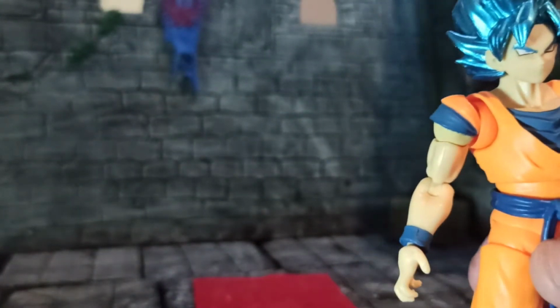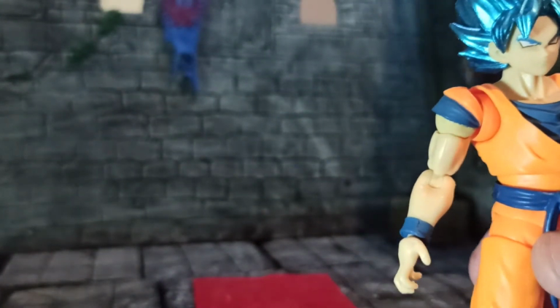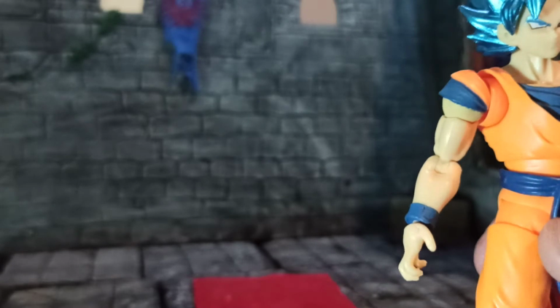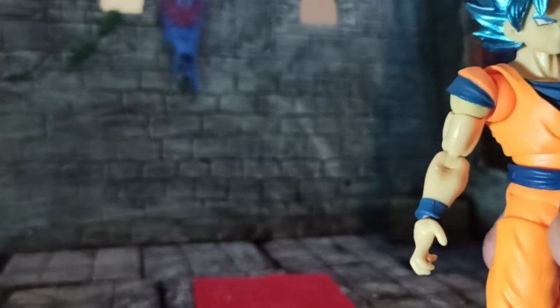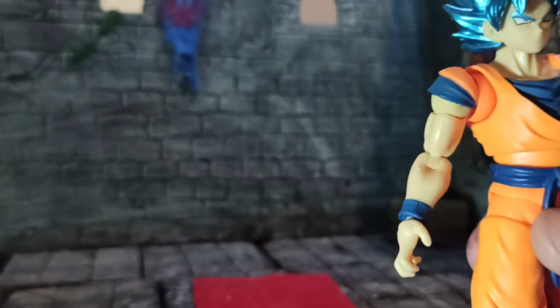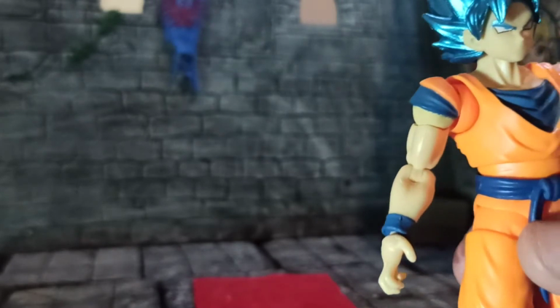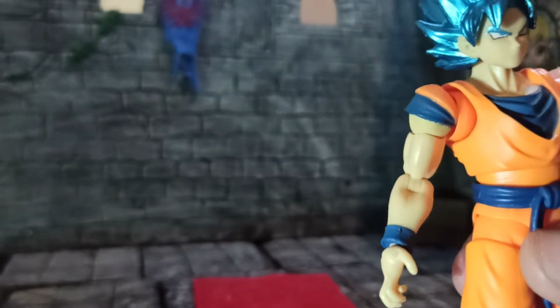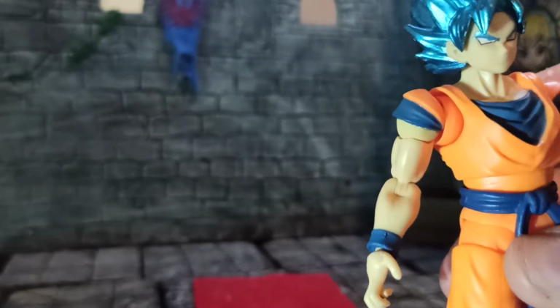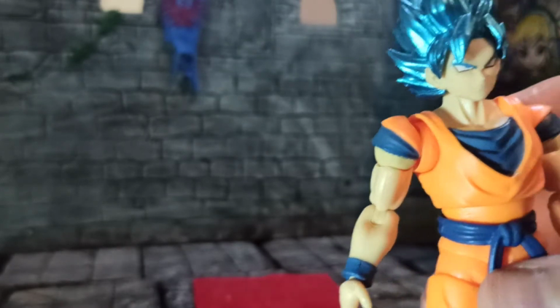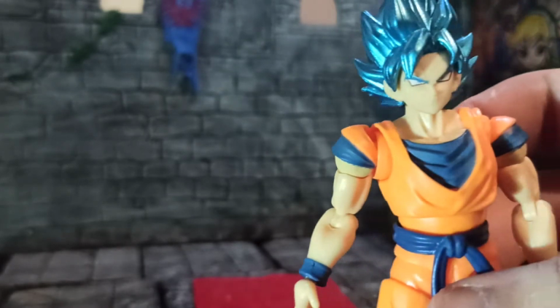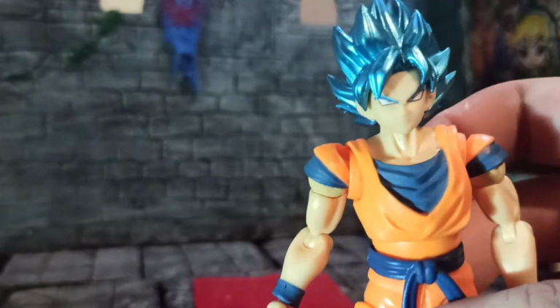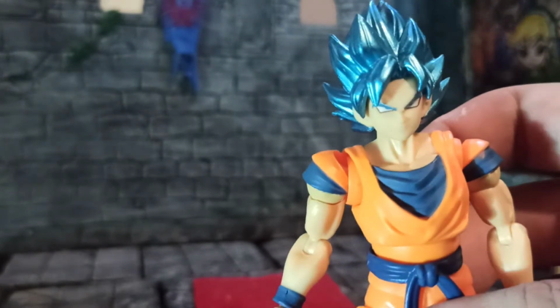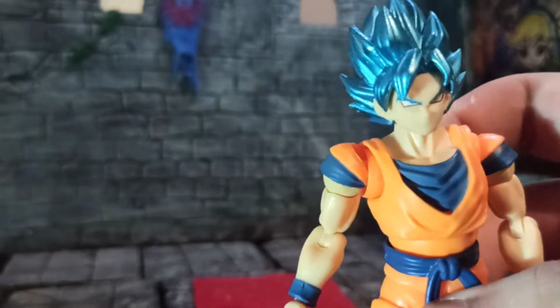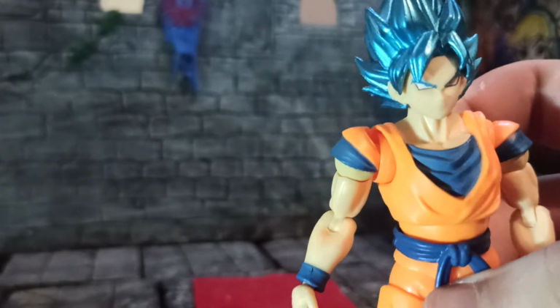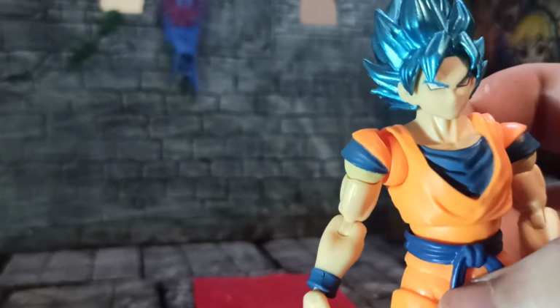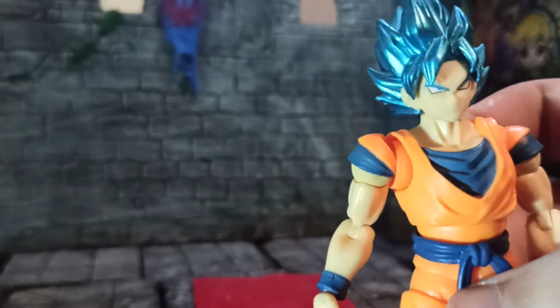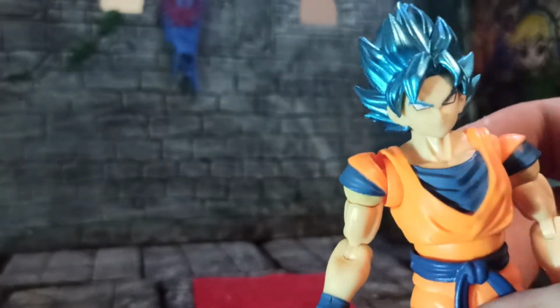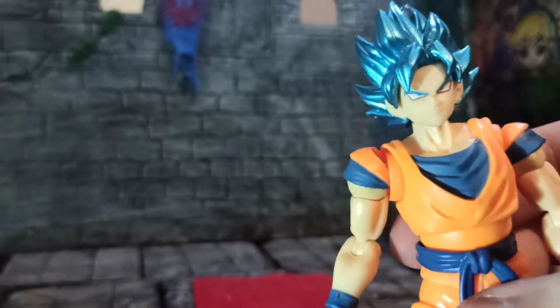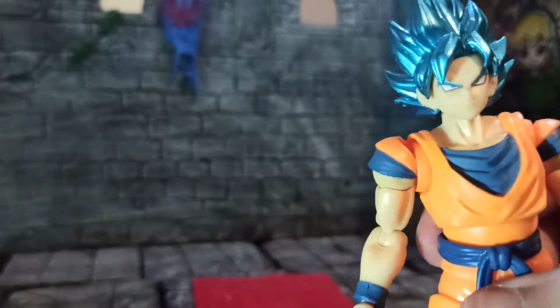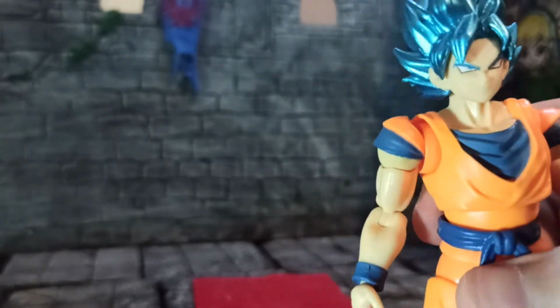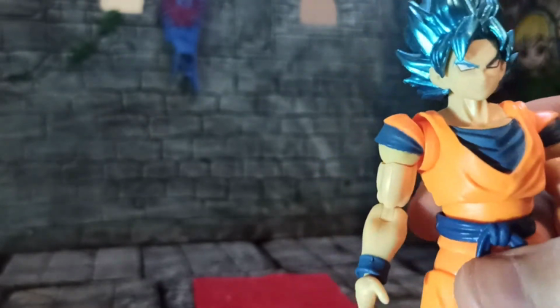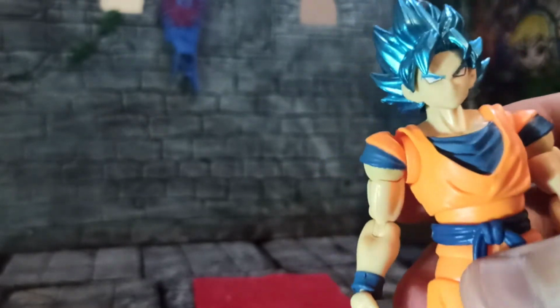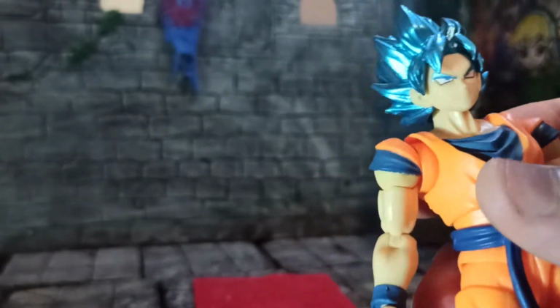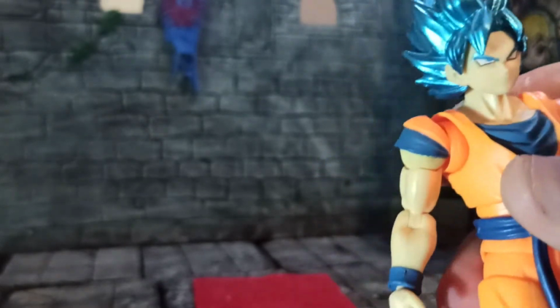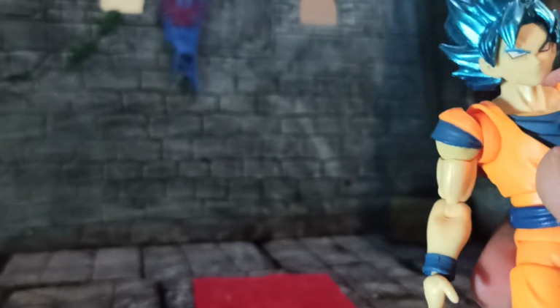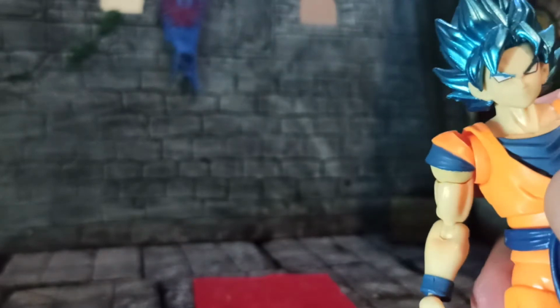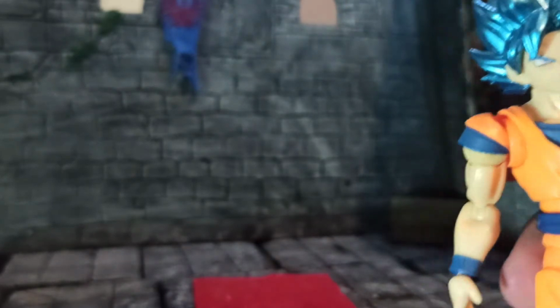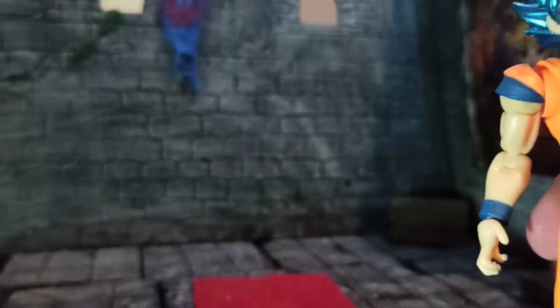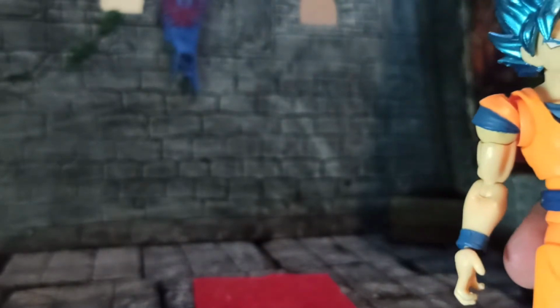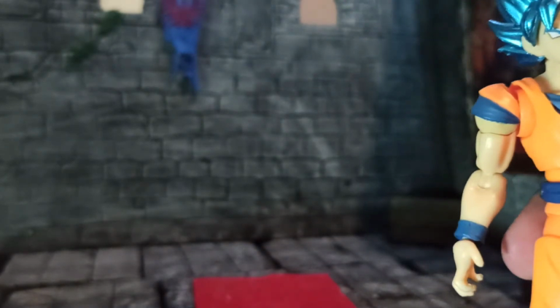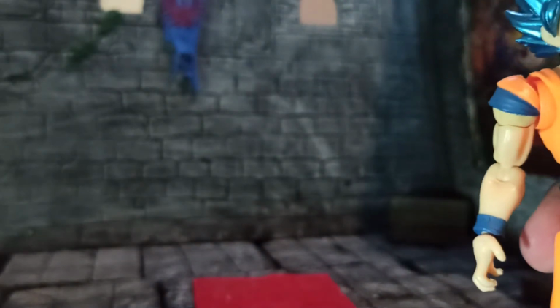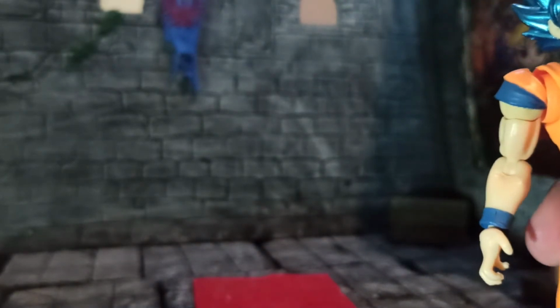Even though I very much love this figure — it's one of my more favorite Dragon Ball figures. Not that I have many; I have like three or four.